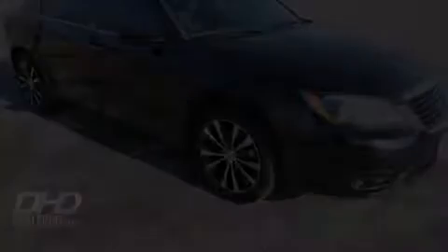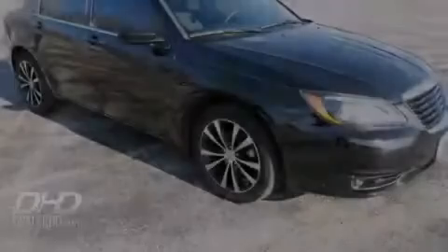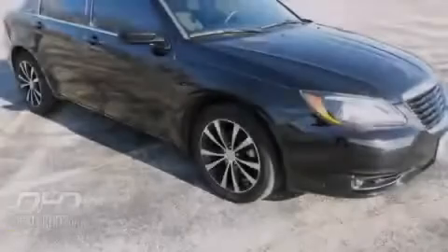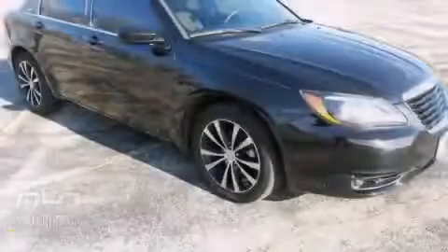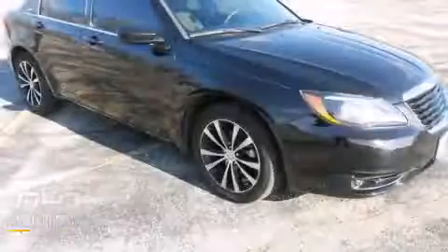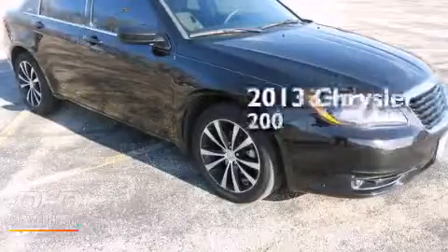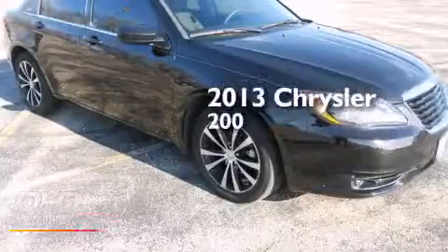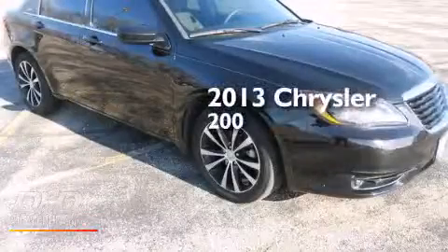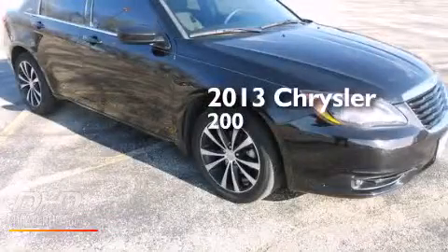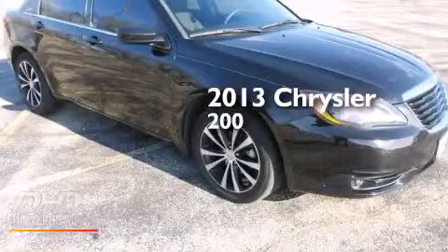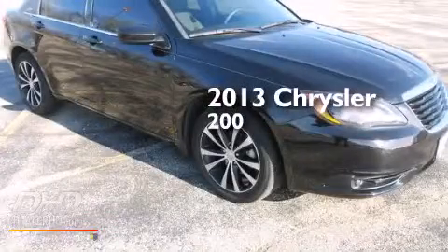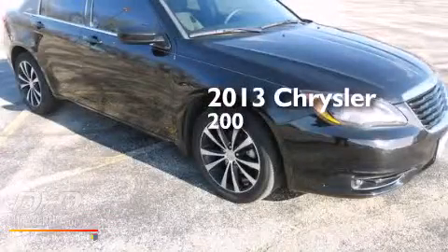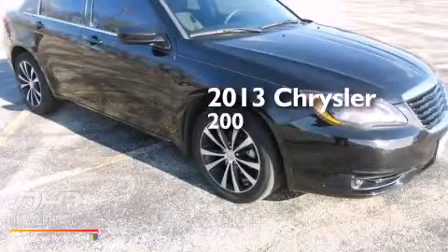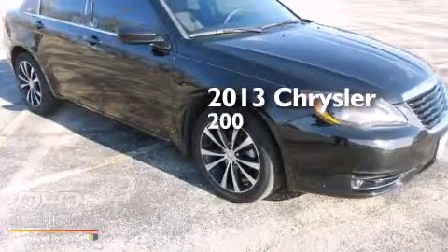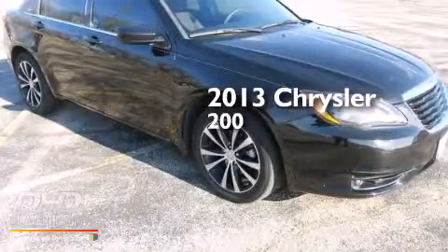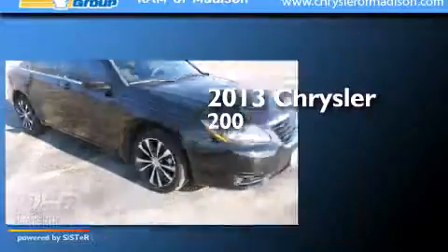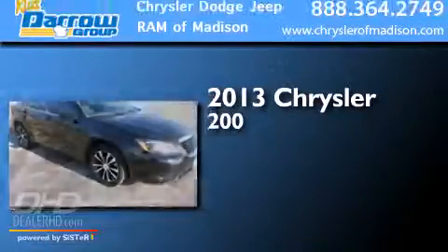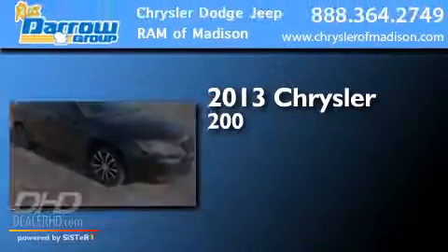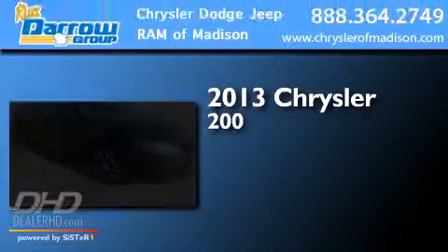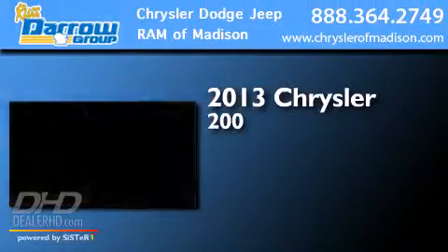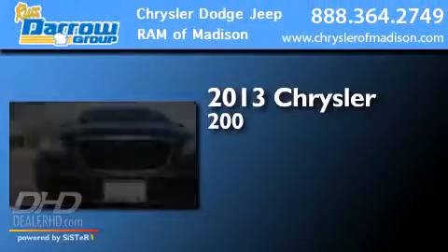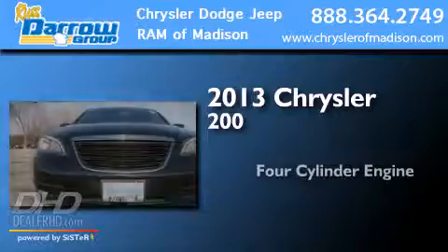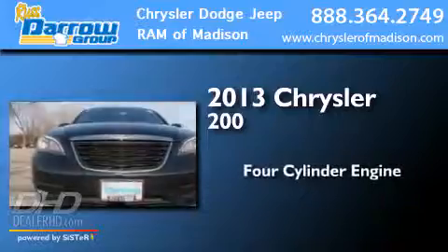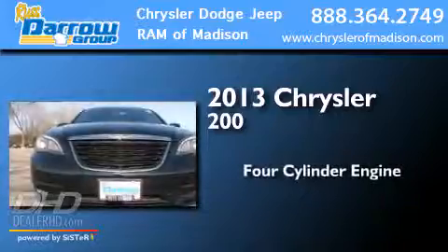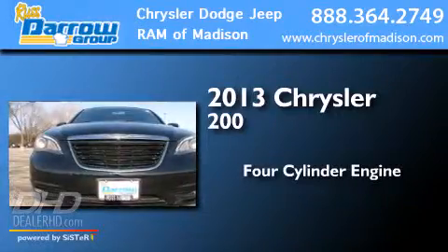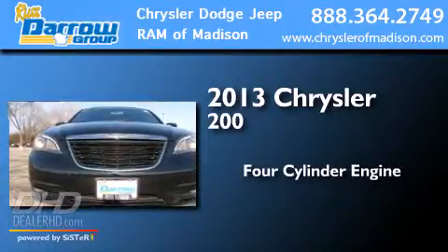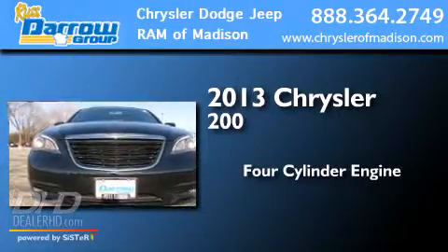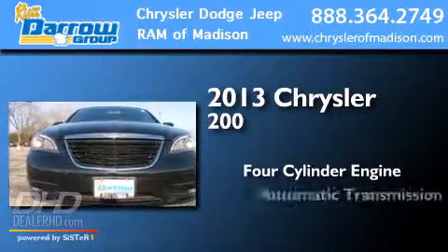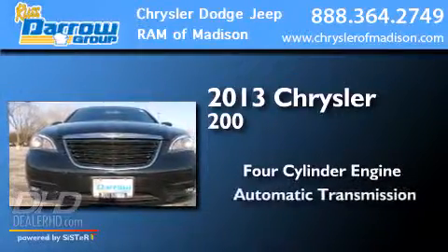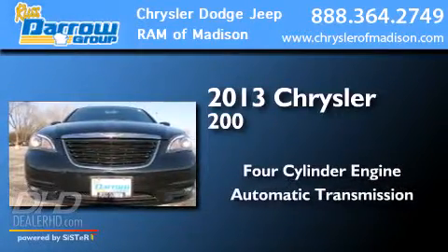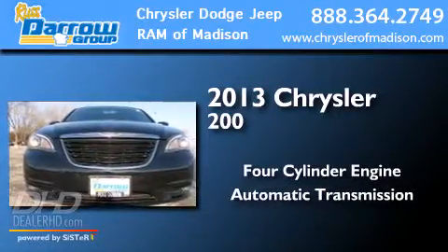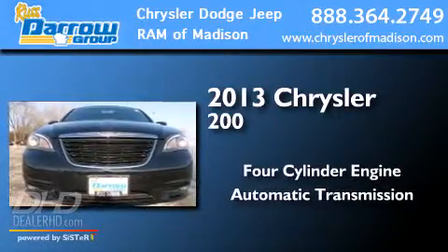This is a 2013 Chrysler 200. It has a four-cylinder engine and an automatic transmission.